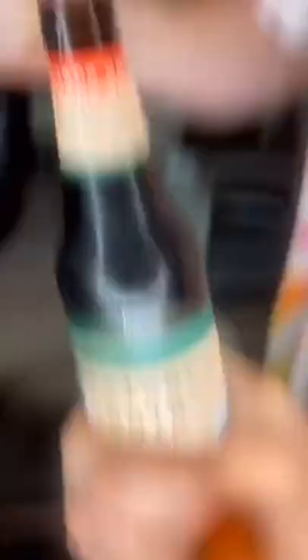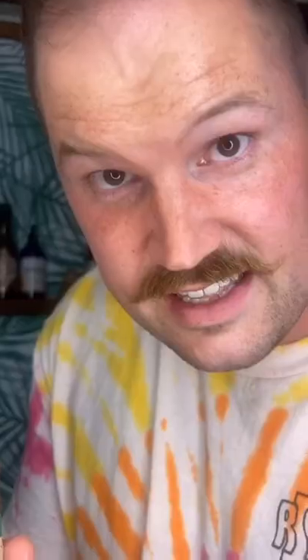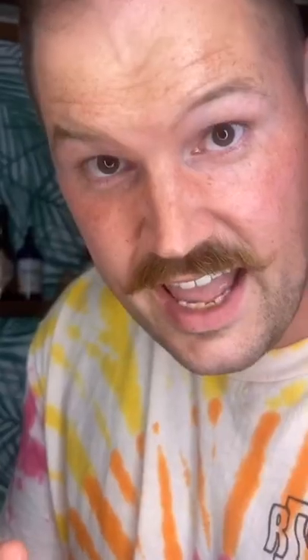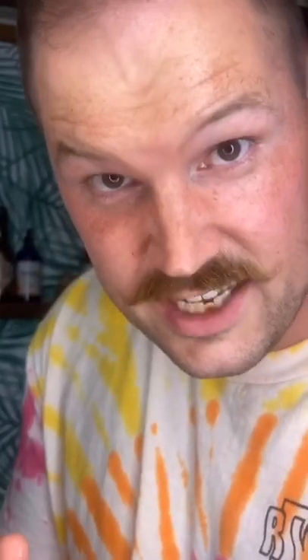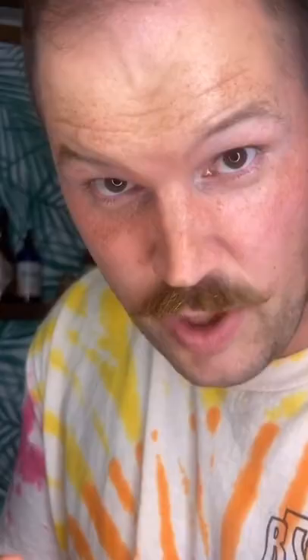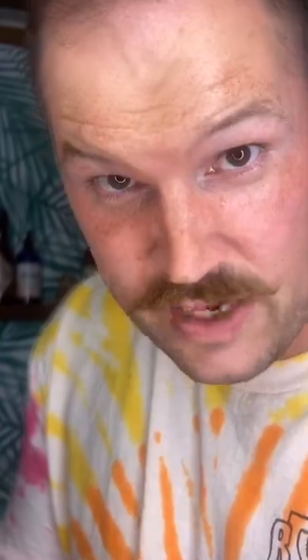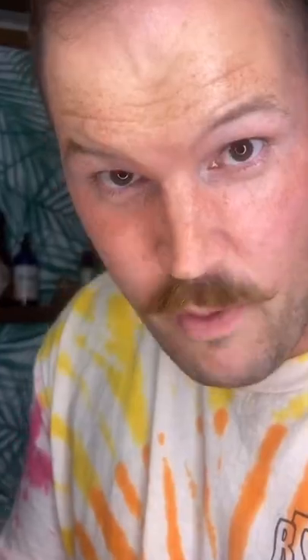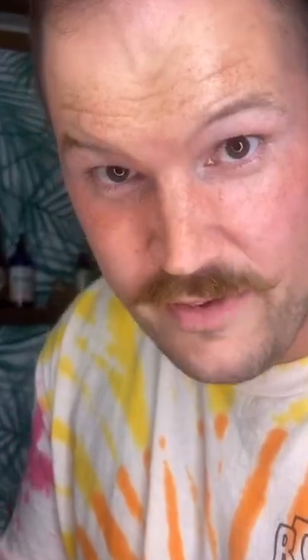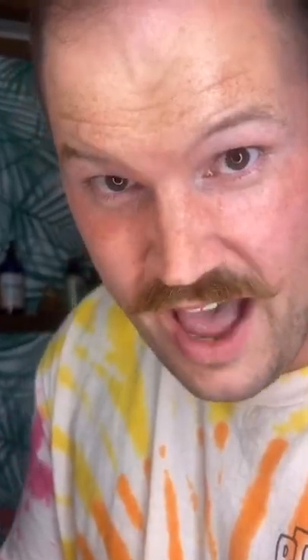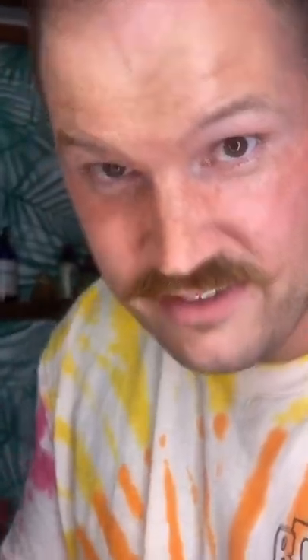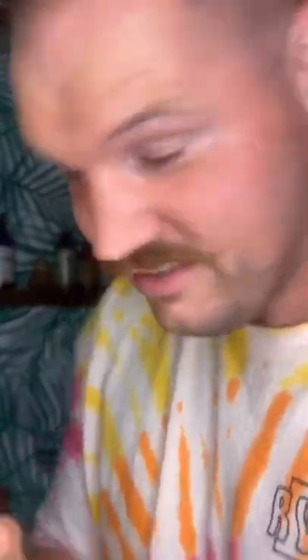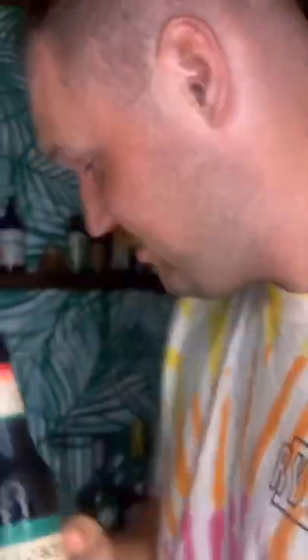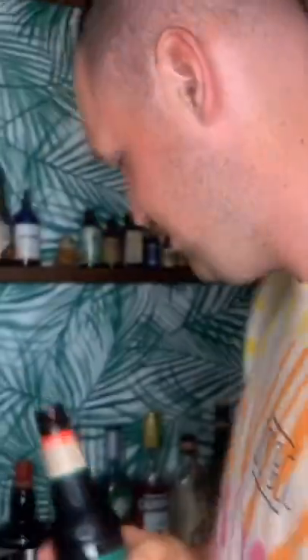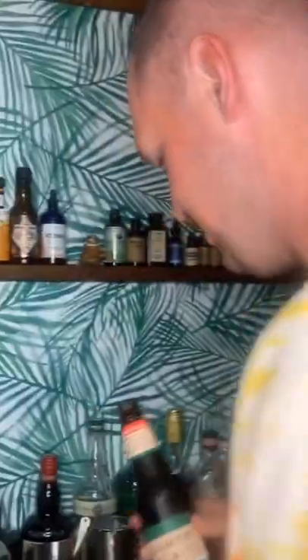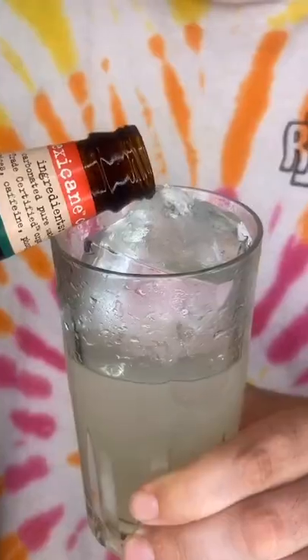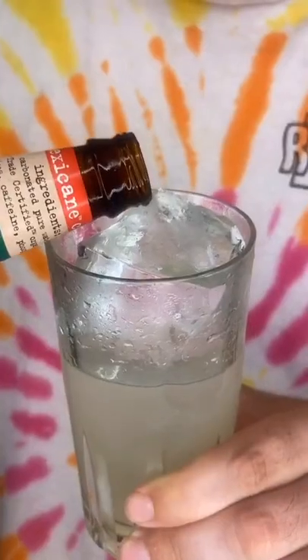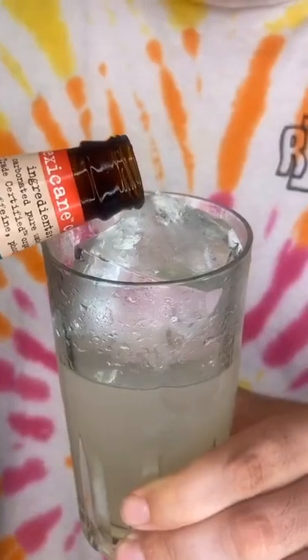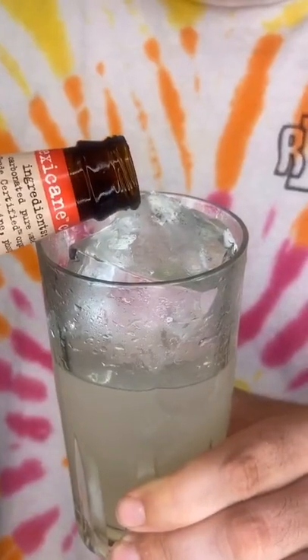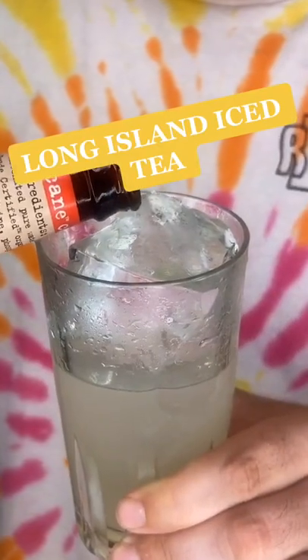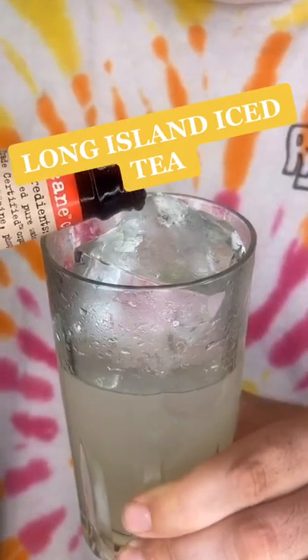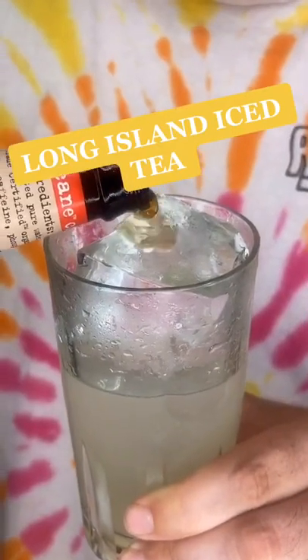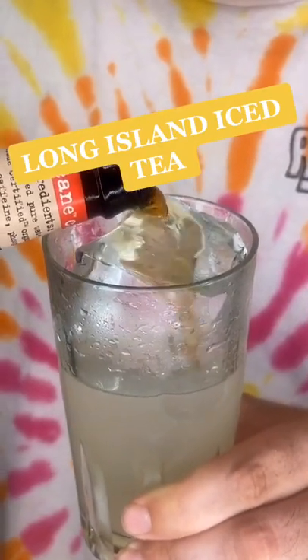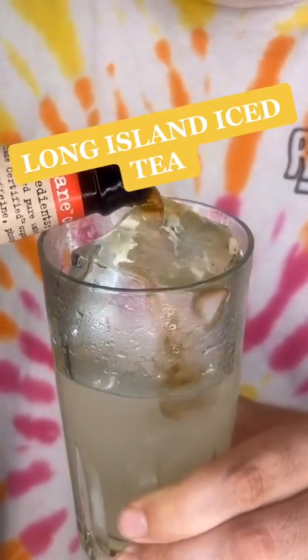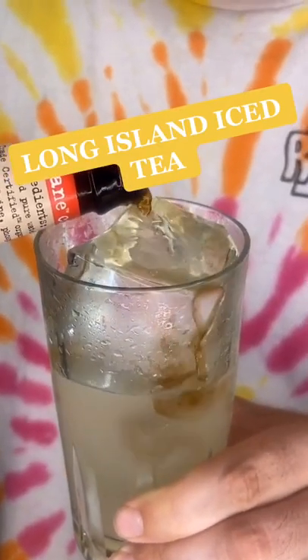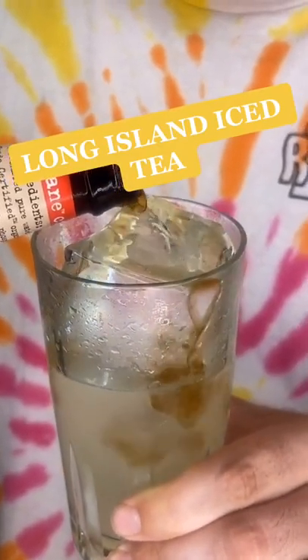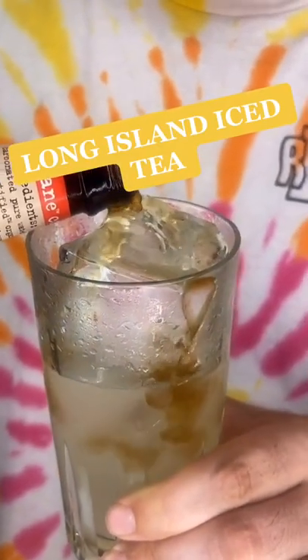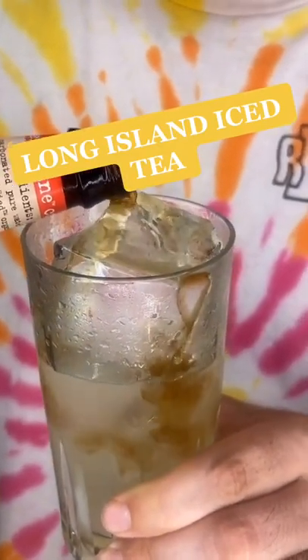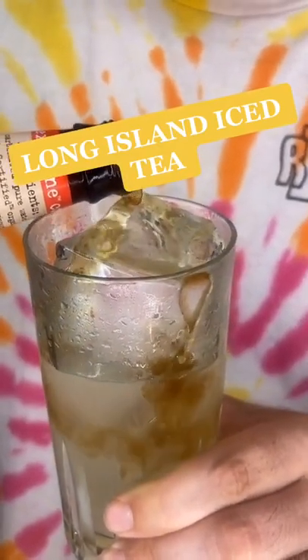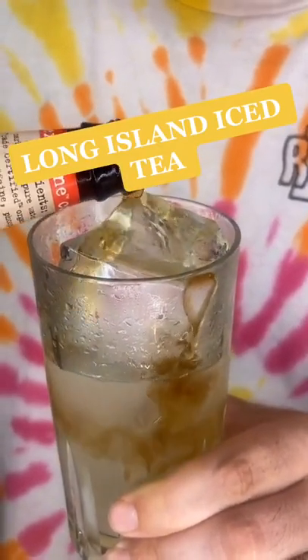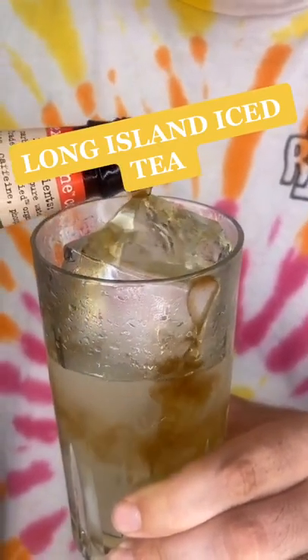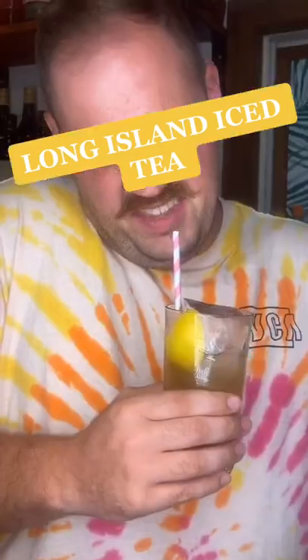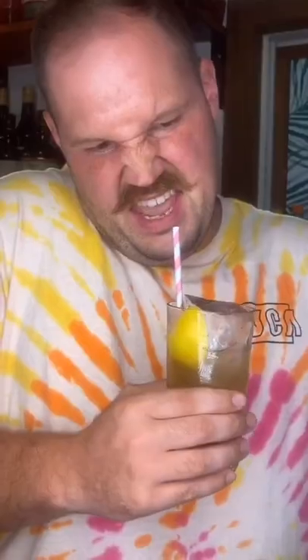That exploded in my wife's eyes. Topped with some coke, about one to two ounces. Eh.